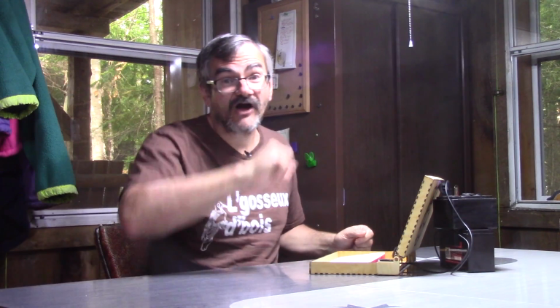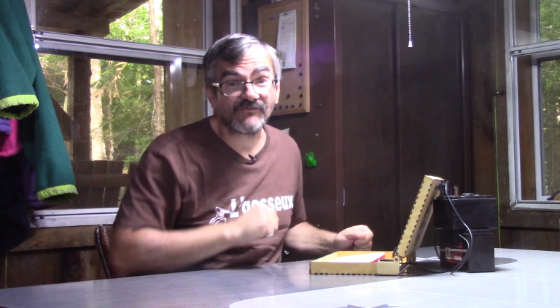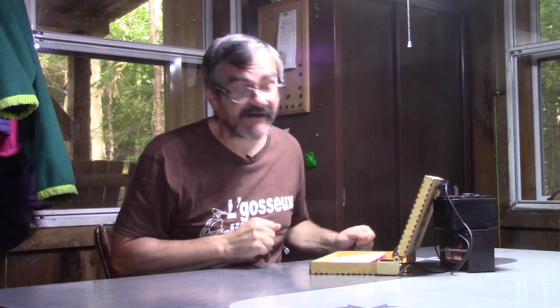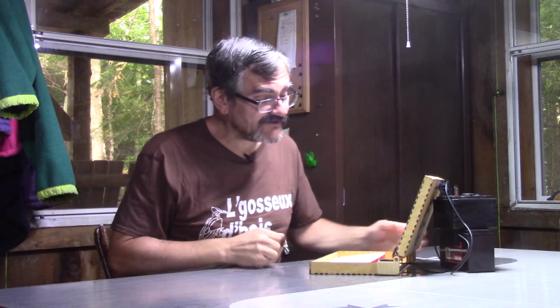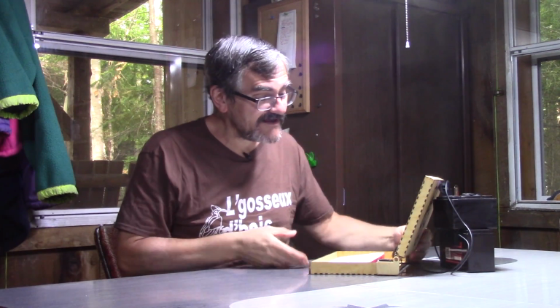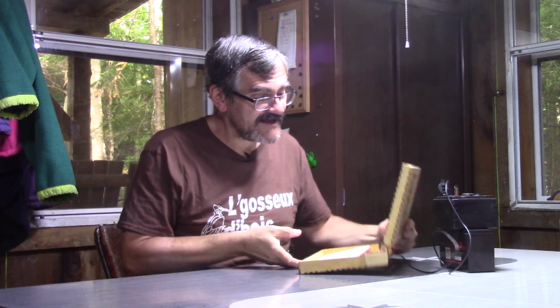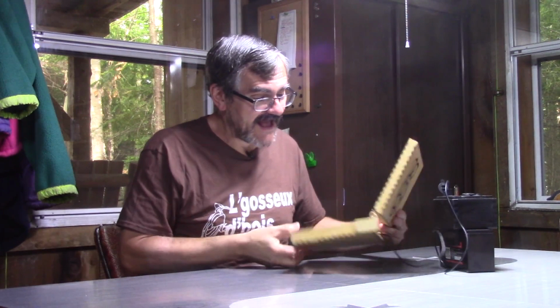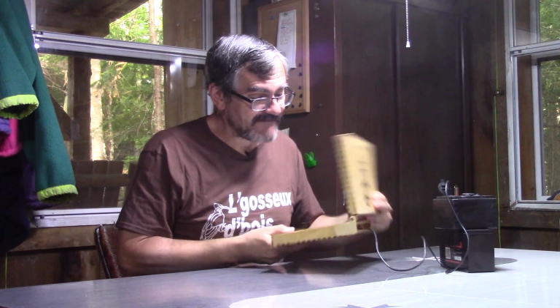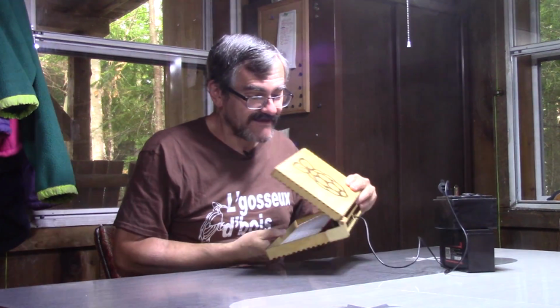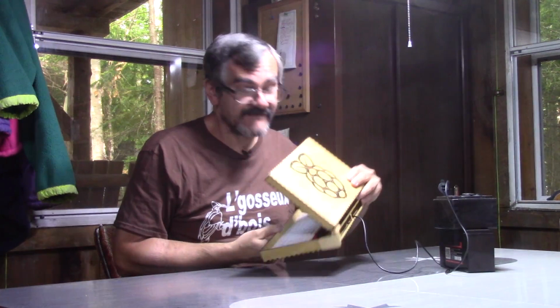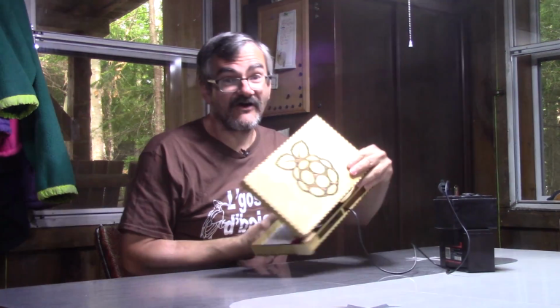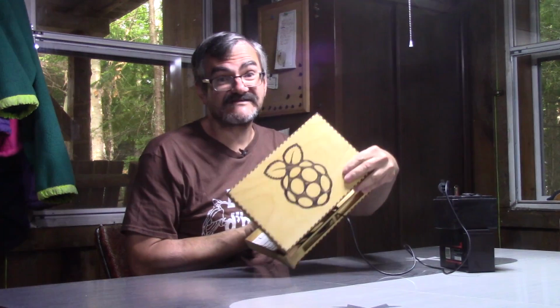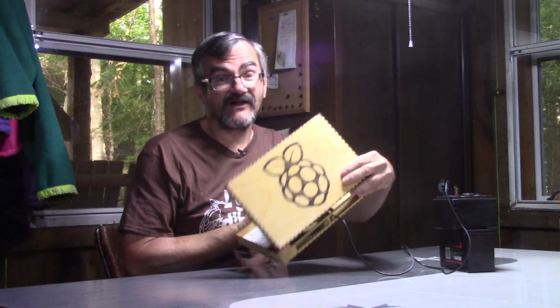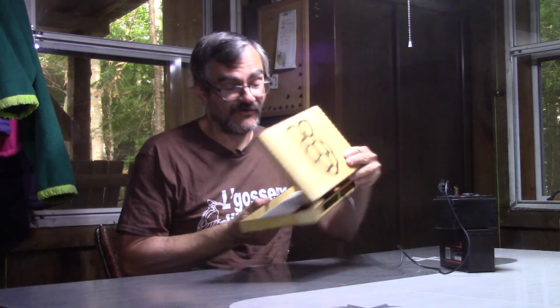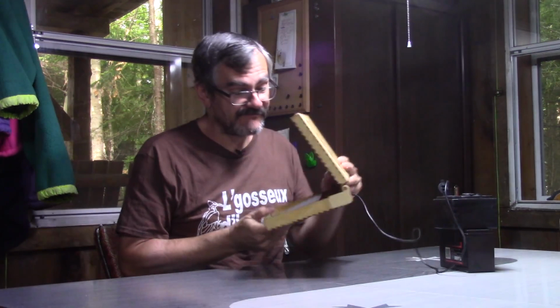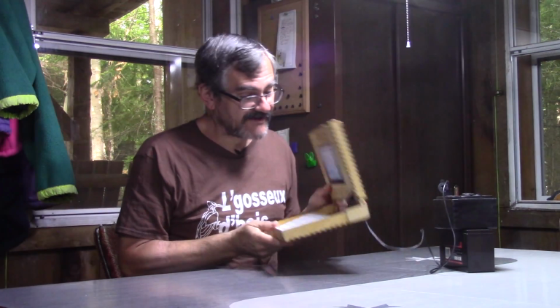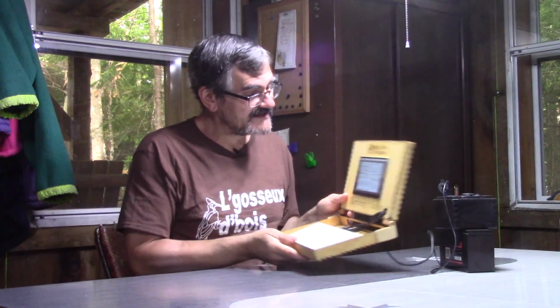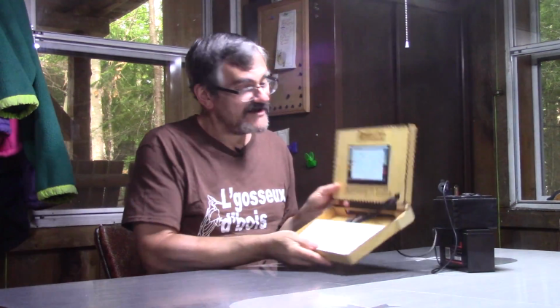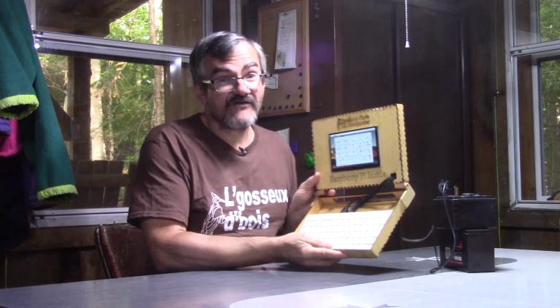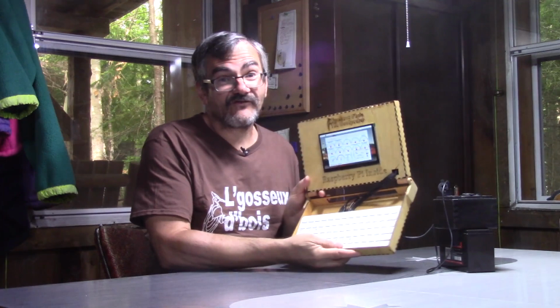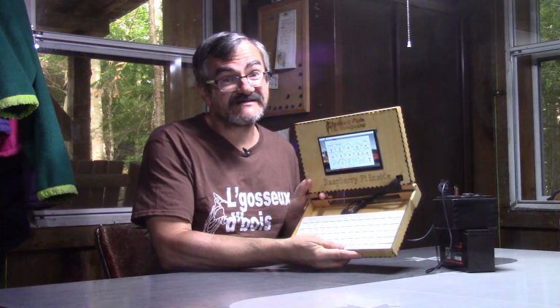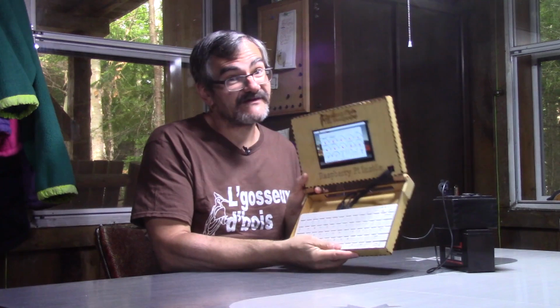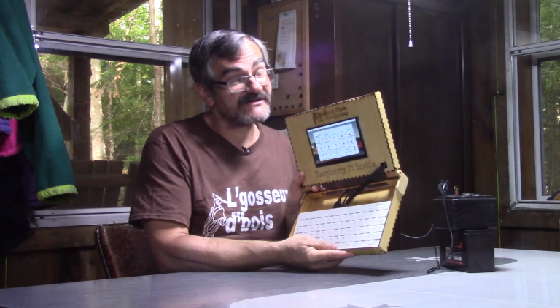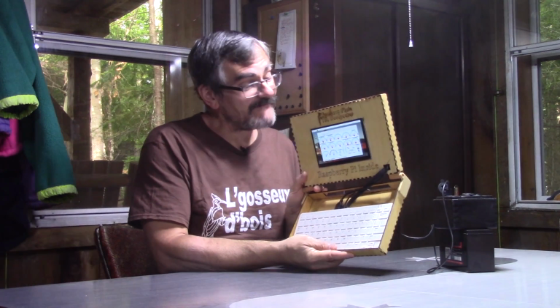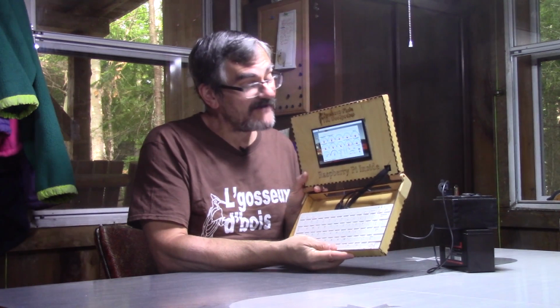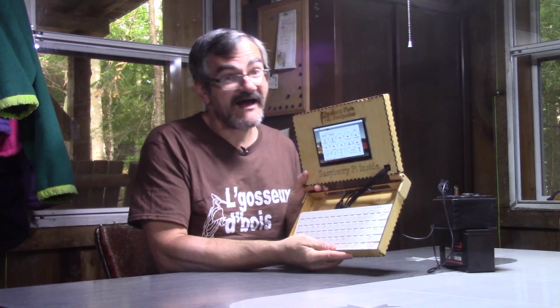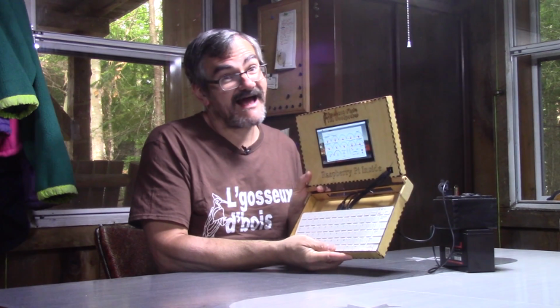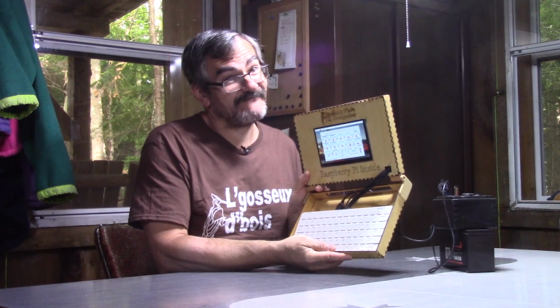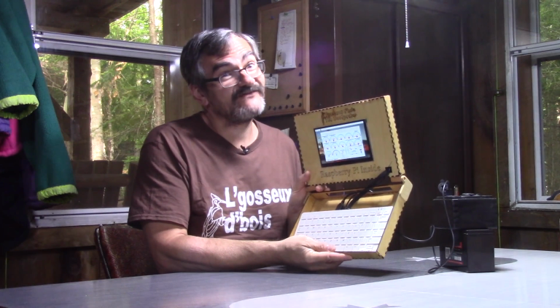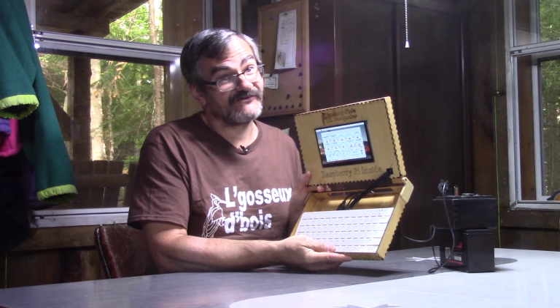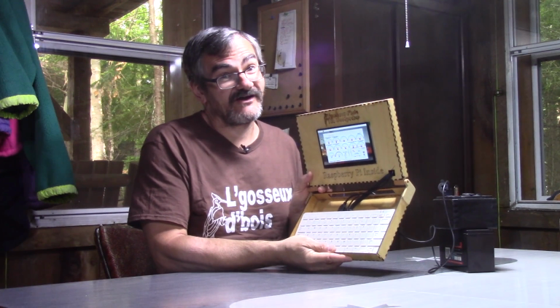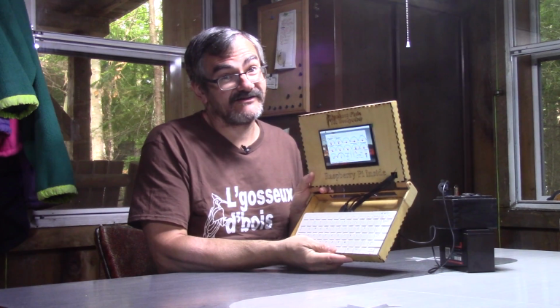On The Woodpecker today, I'm making a small wooden box for the special laptop I made for the cottage.